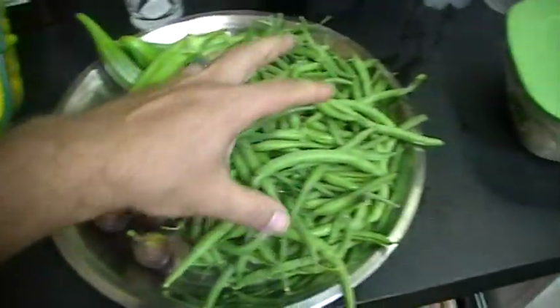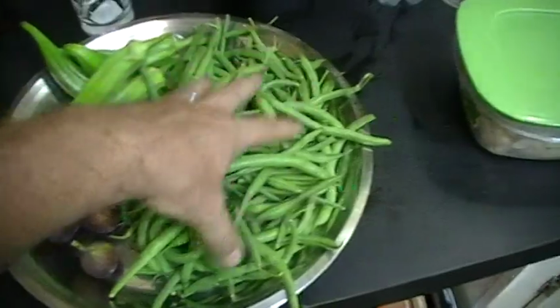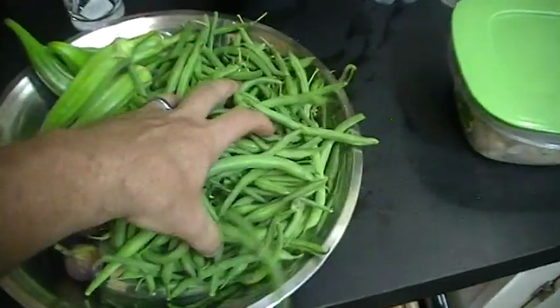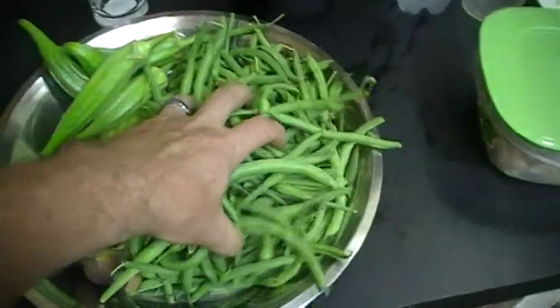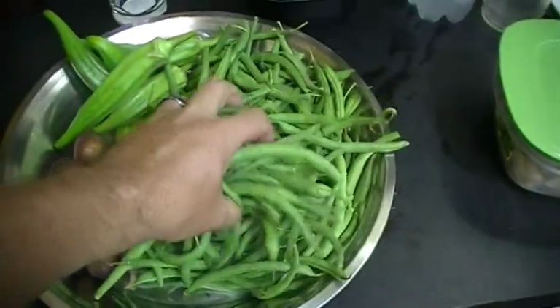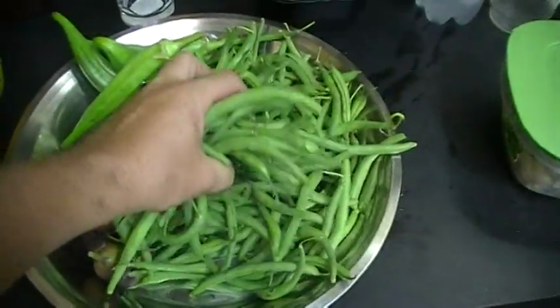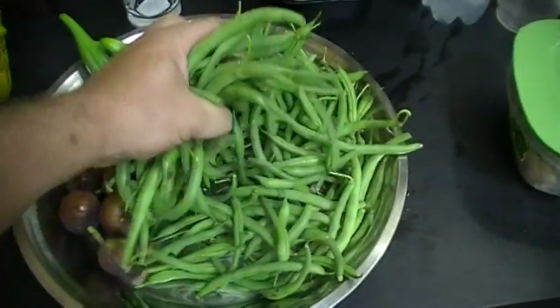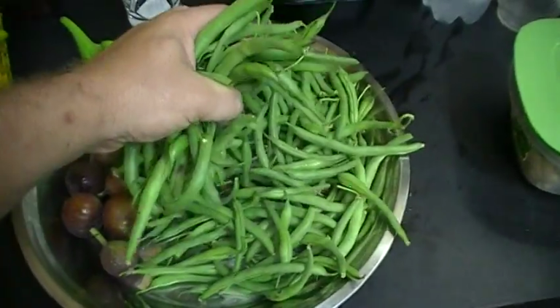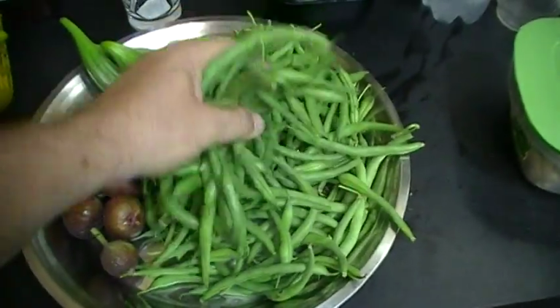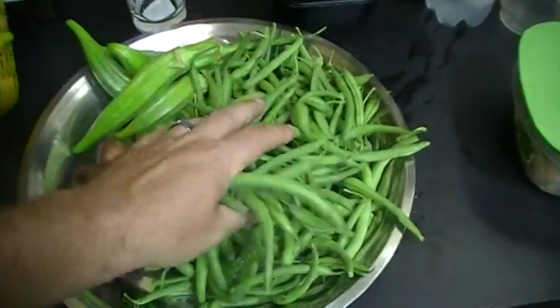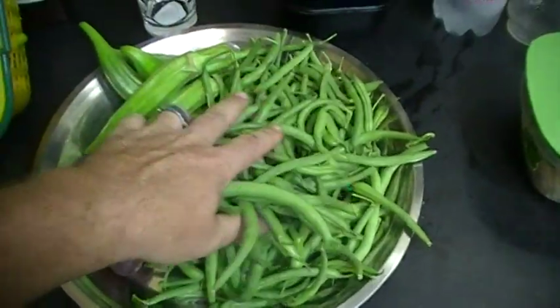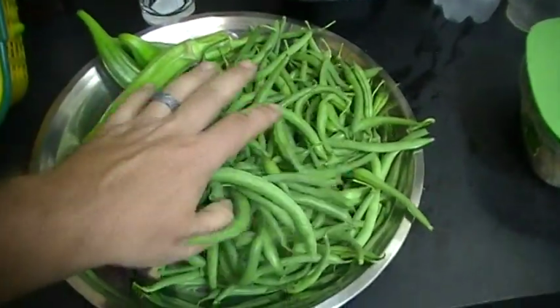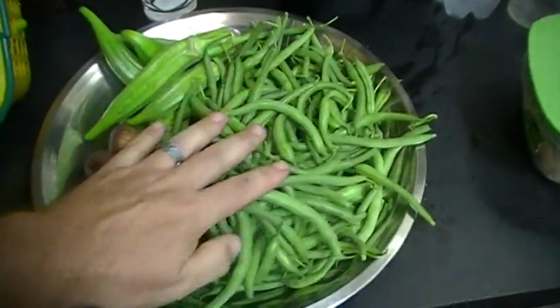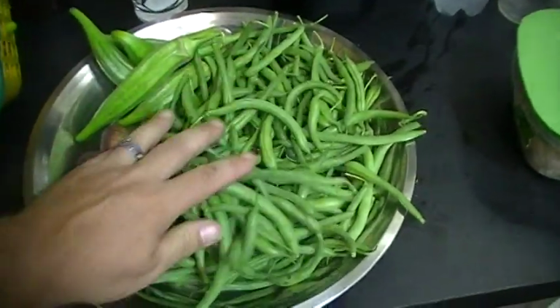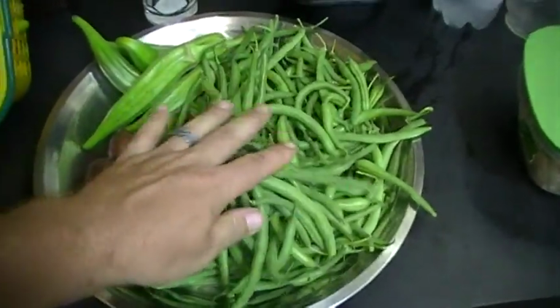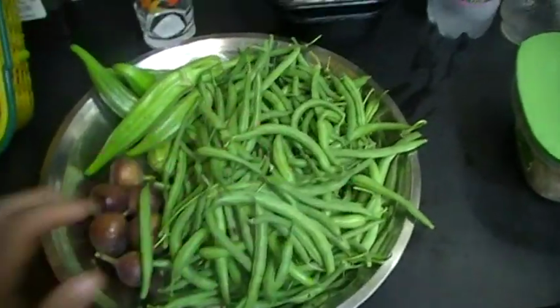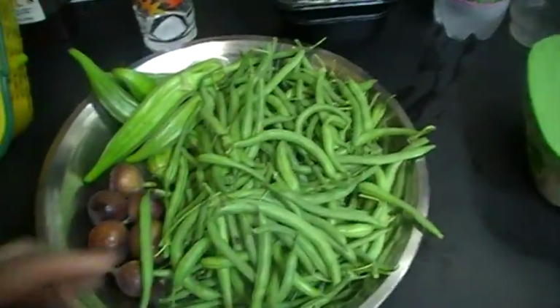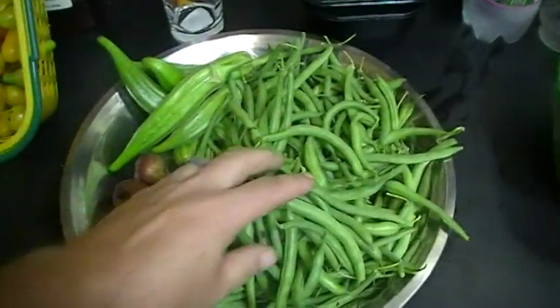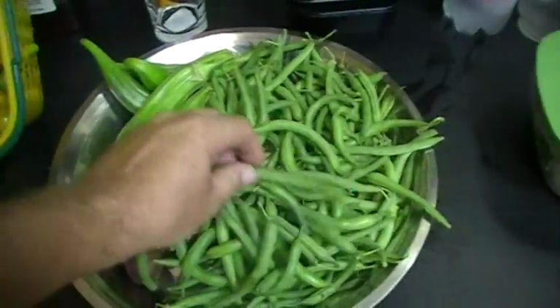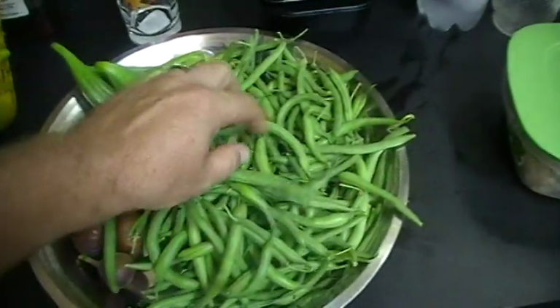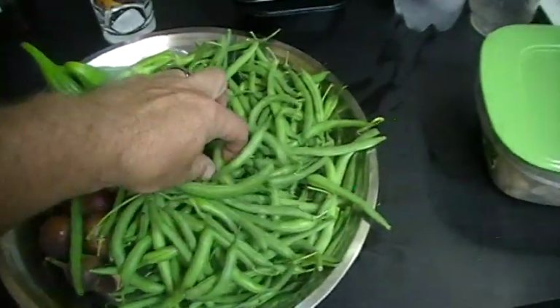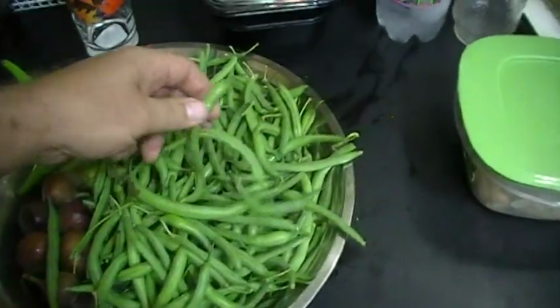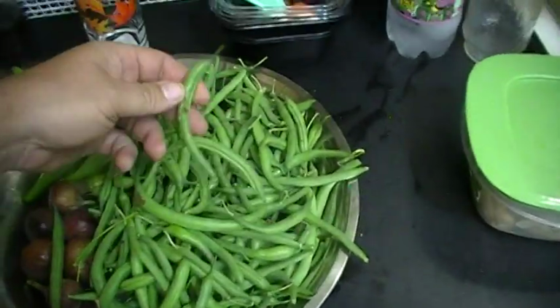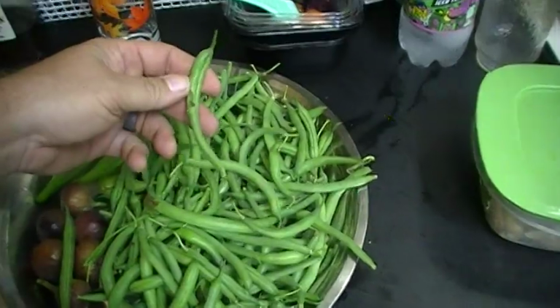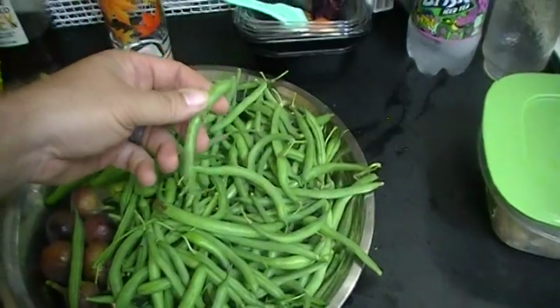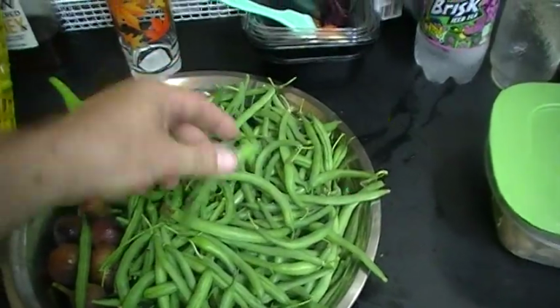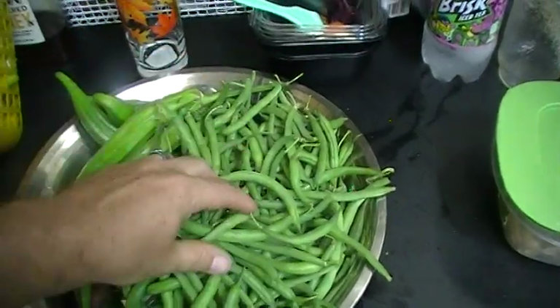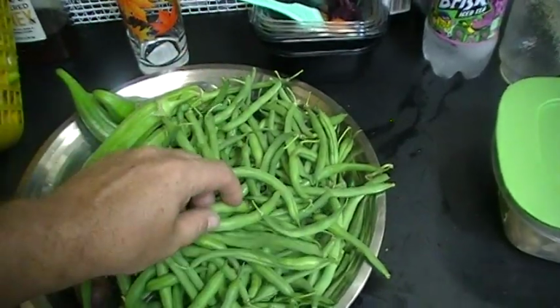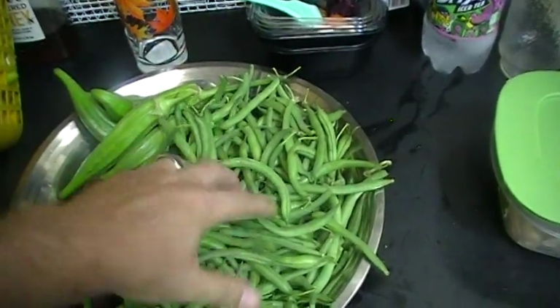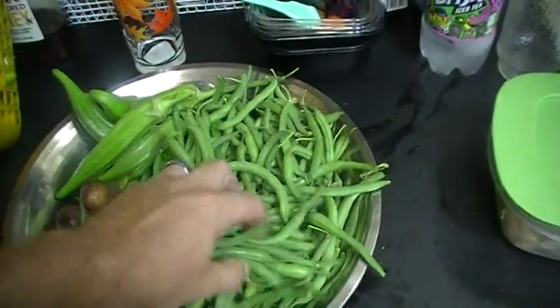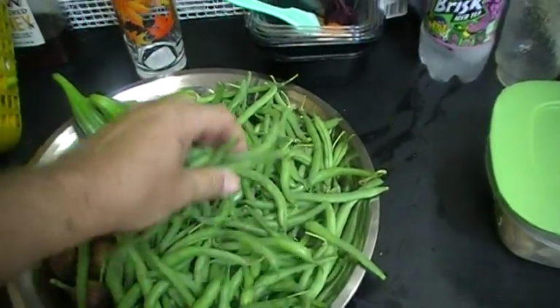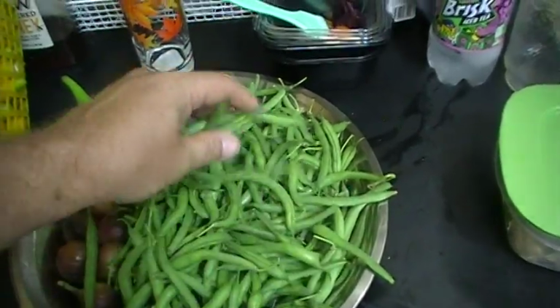Then we get all of these string beans. That's really good — these are good looking string beans.